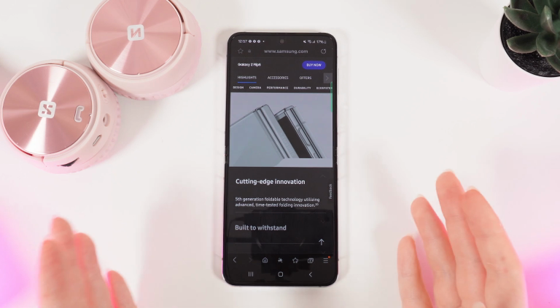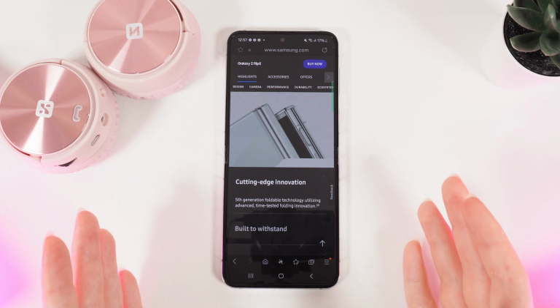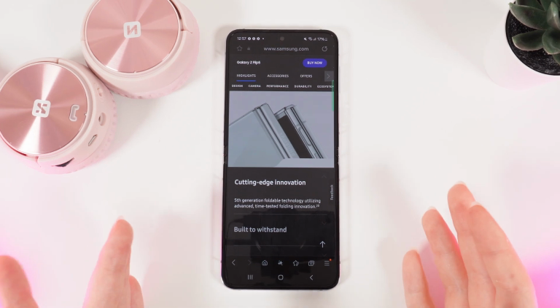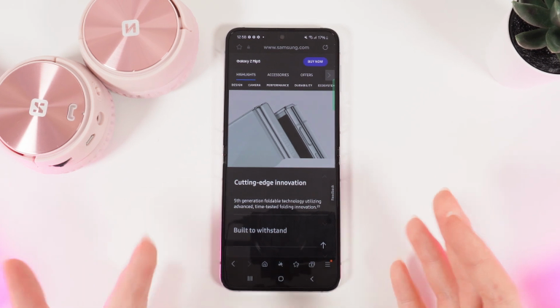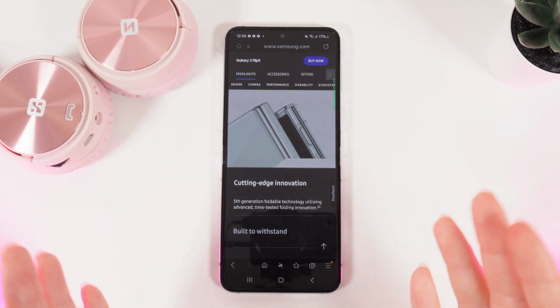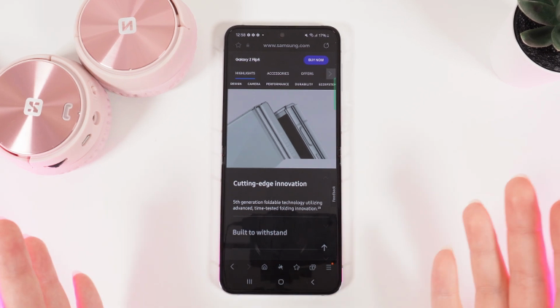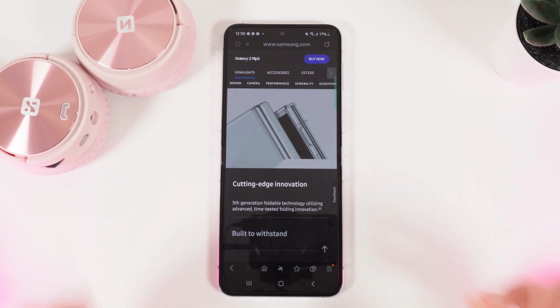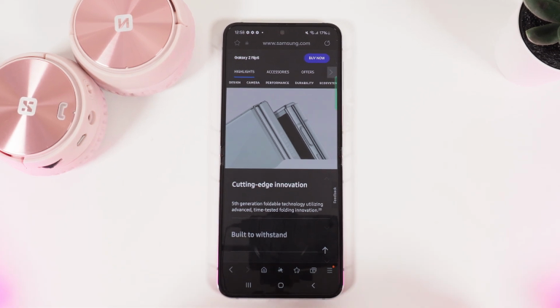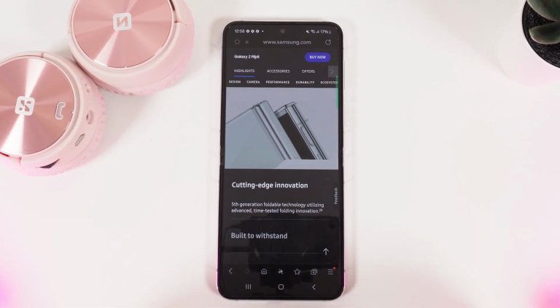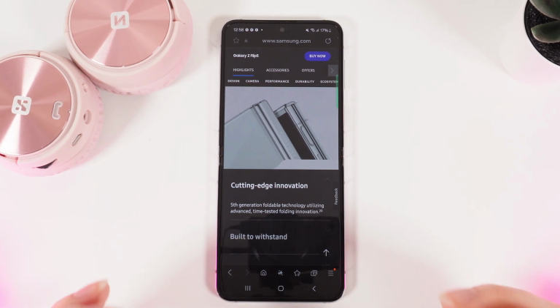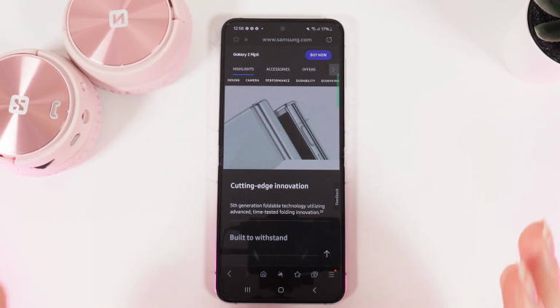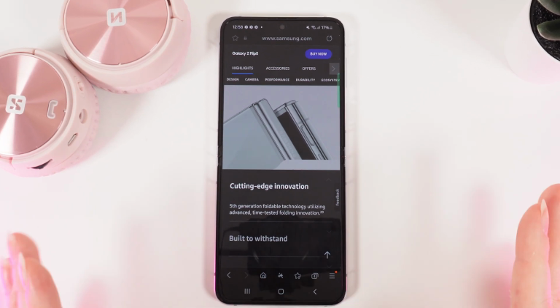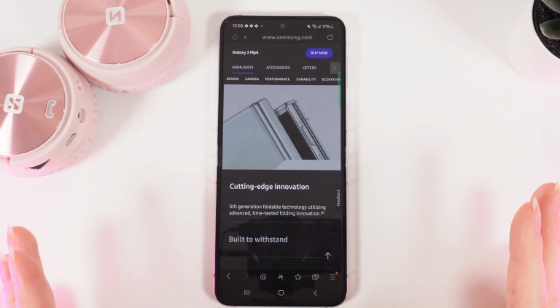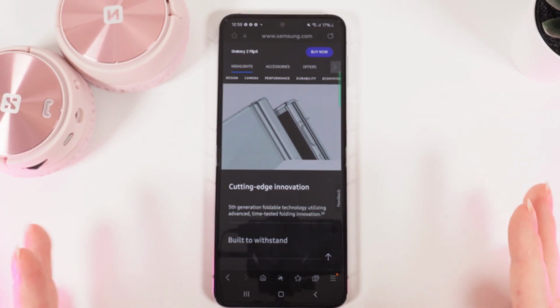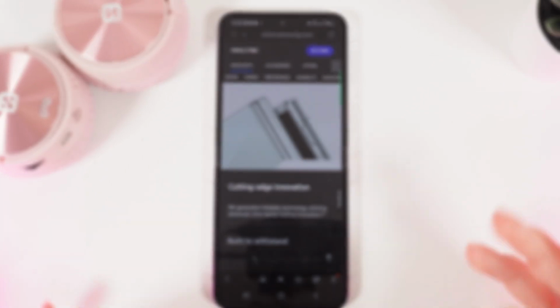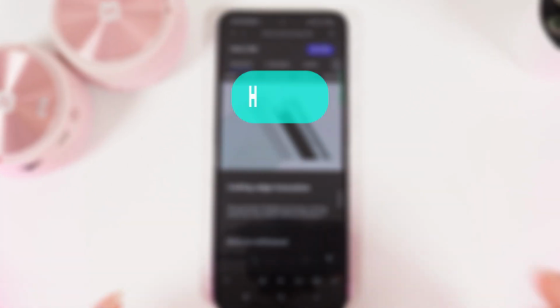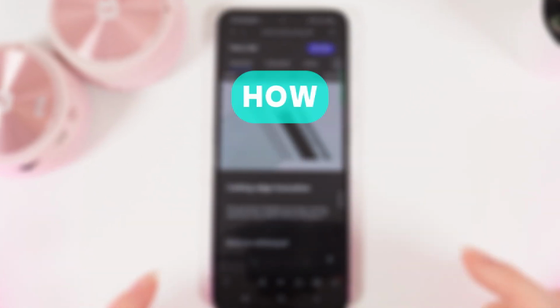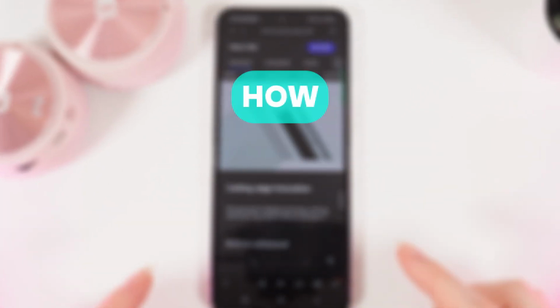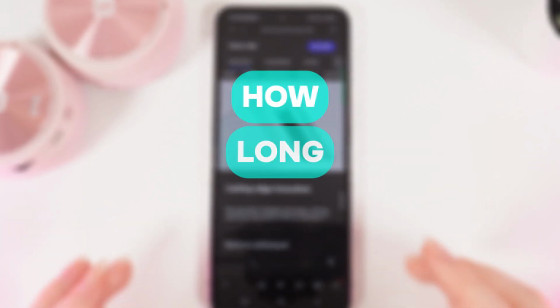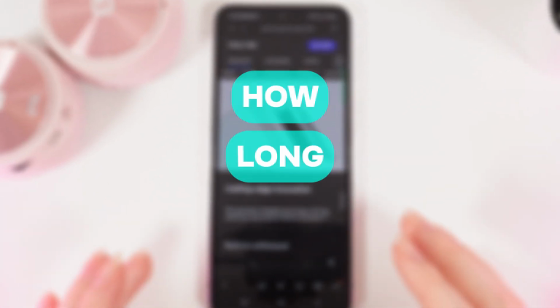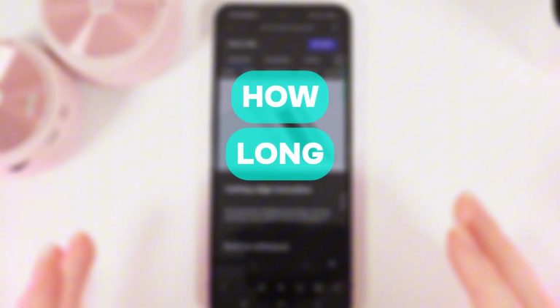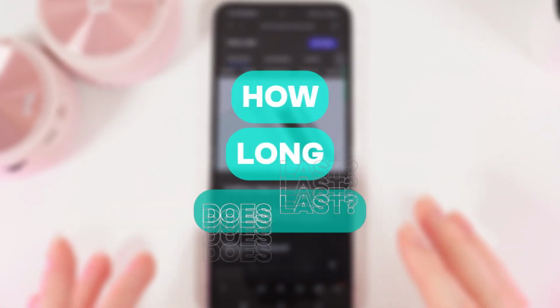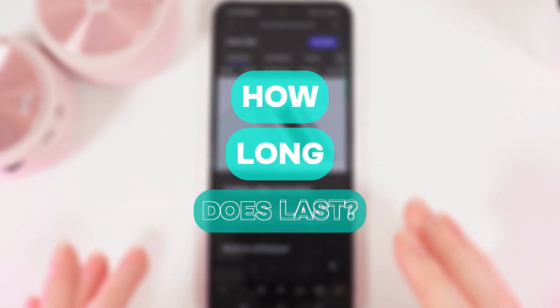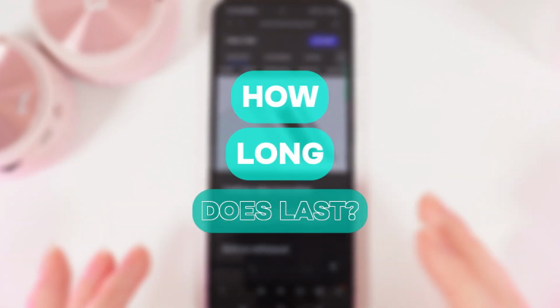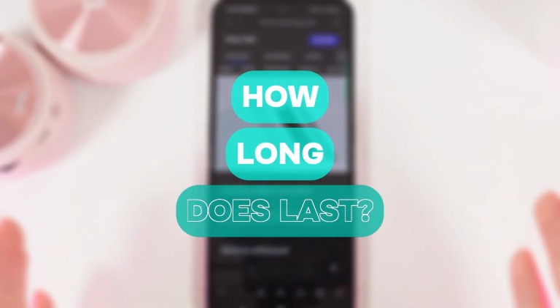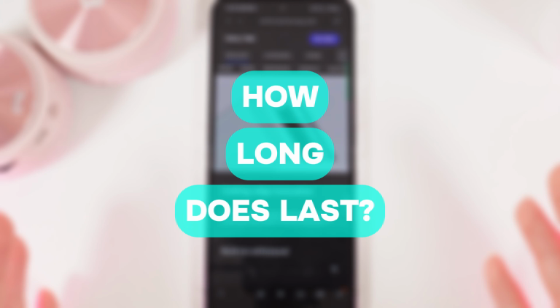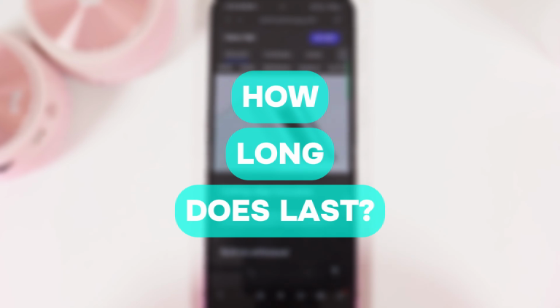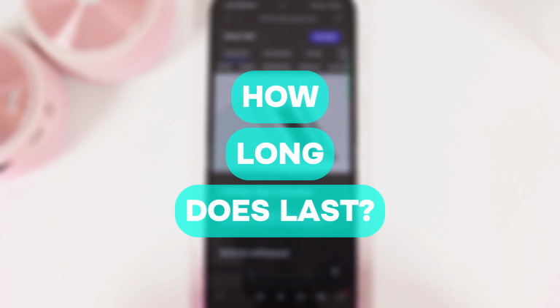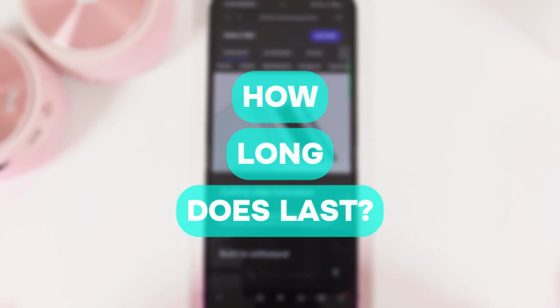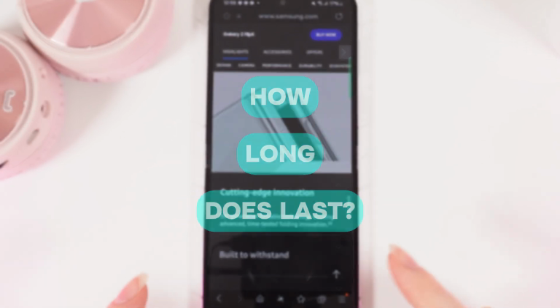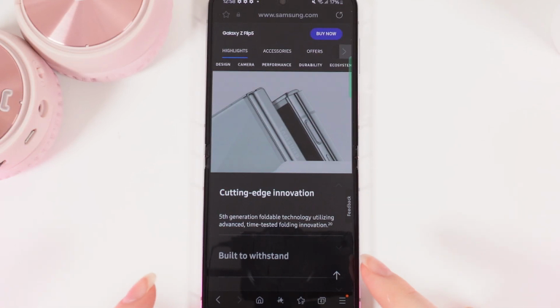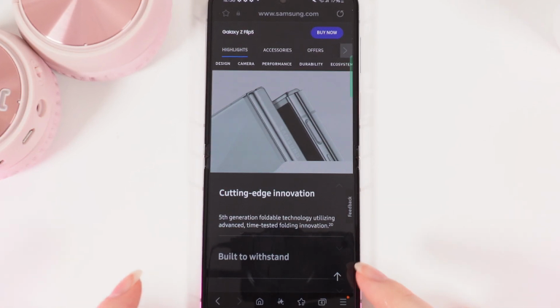Hi there, and today I'm diving into a hot topic. How long does the Samsung Galaxy Flip 5 last? Let's find out.